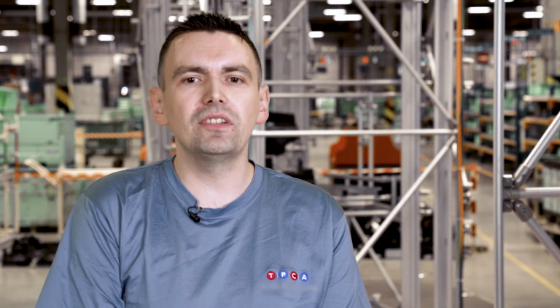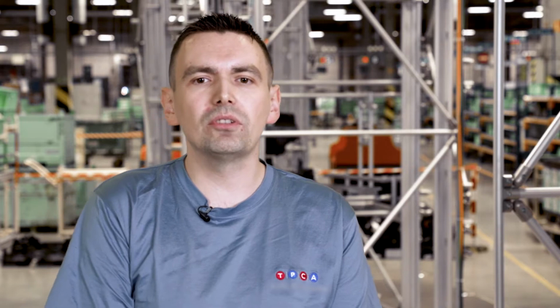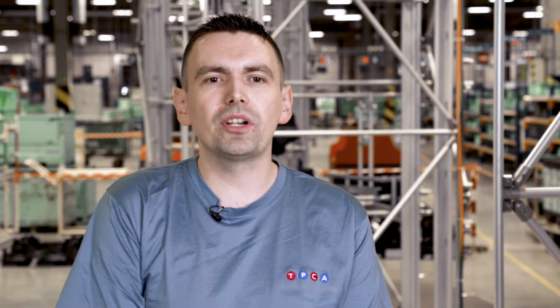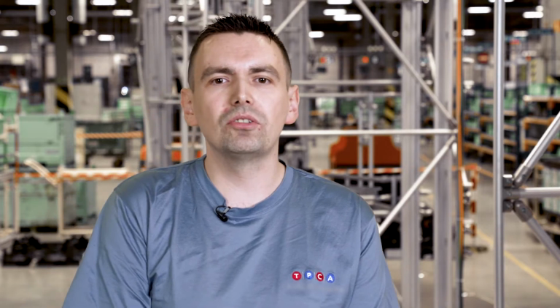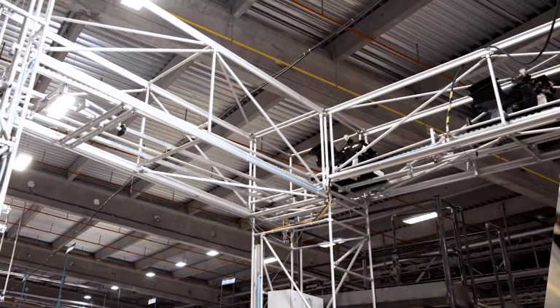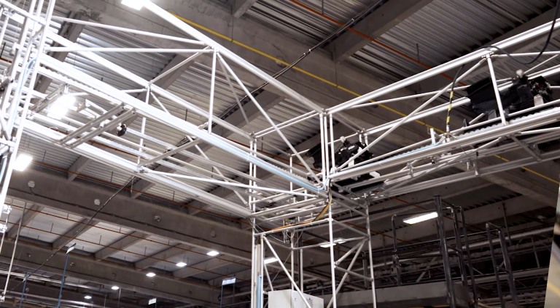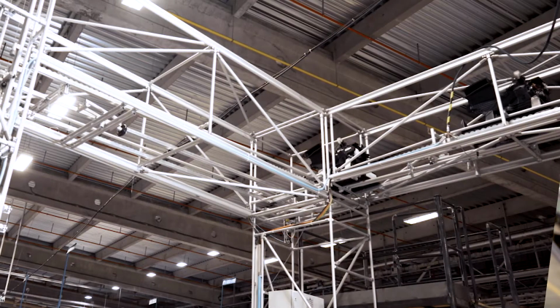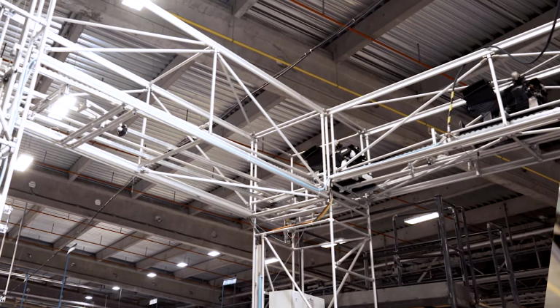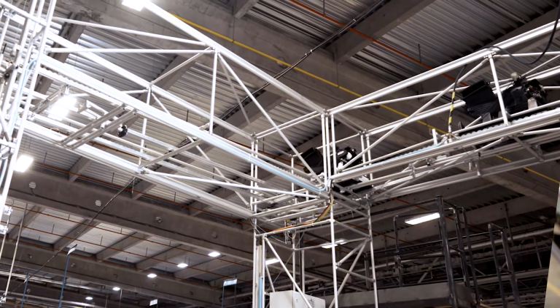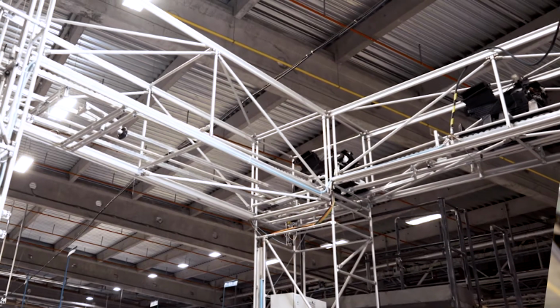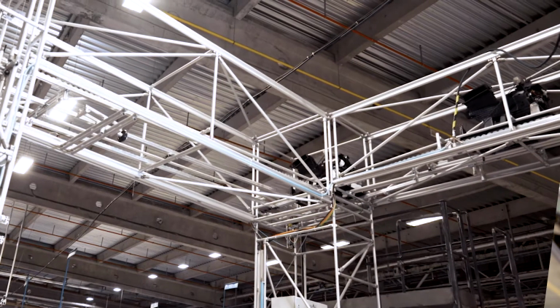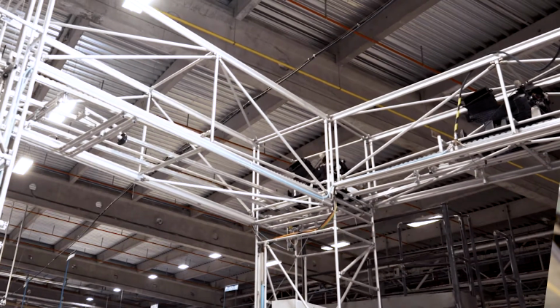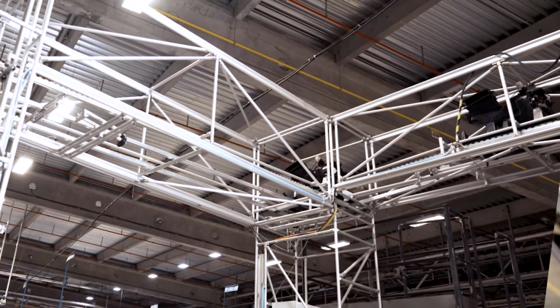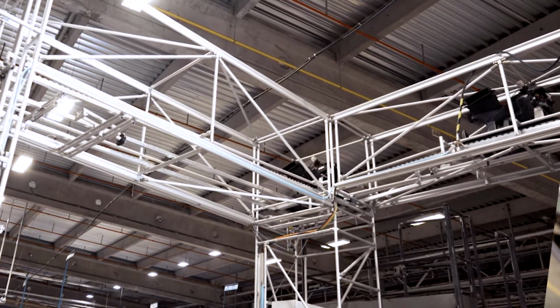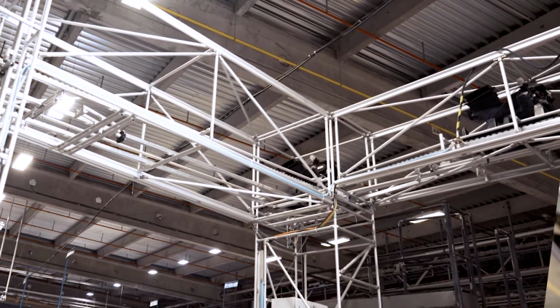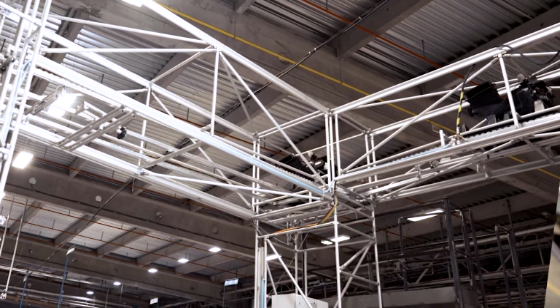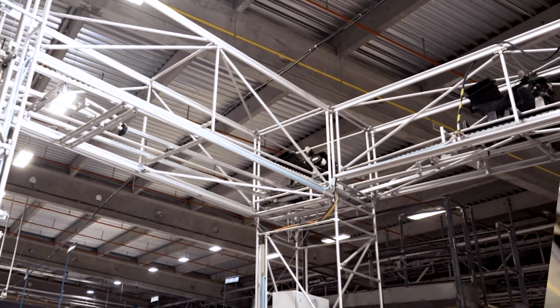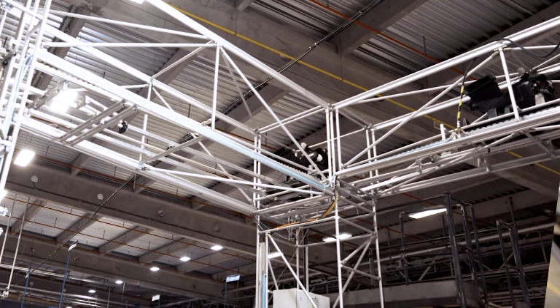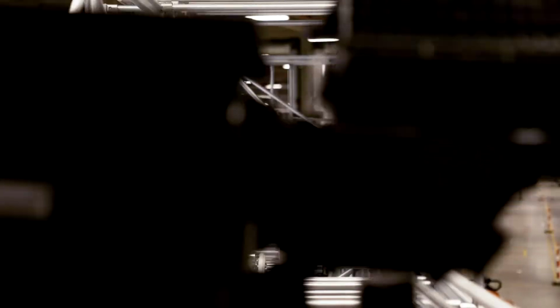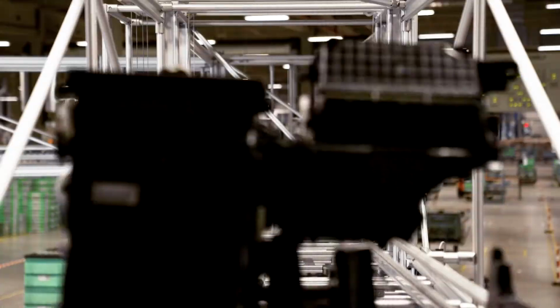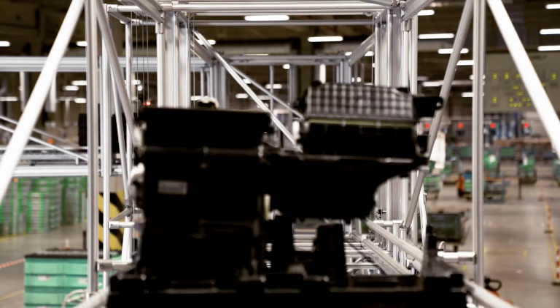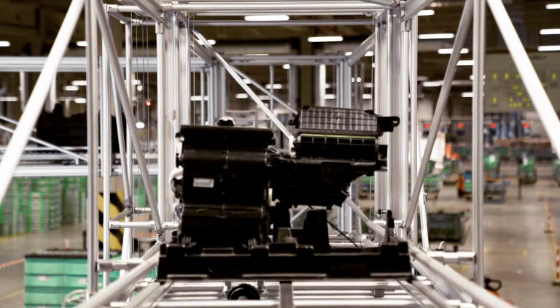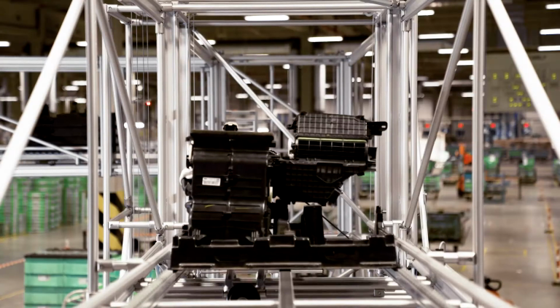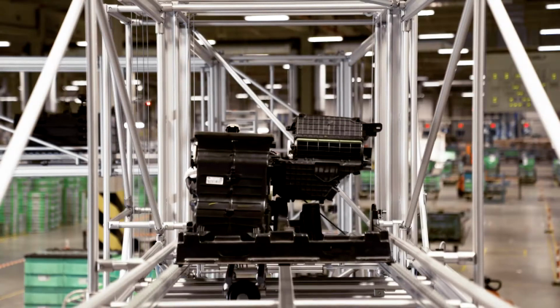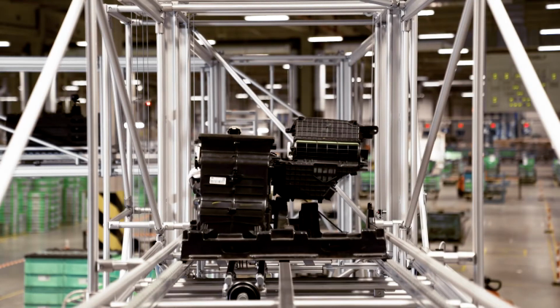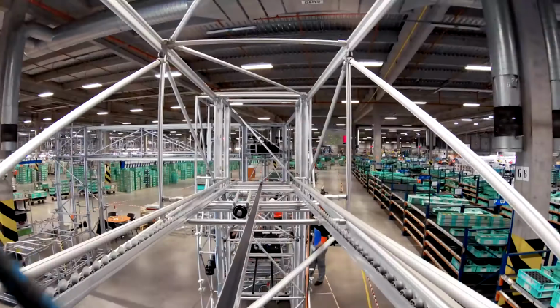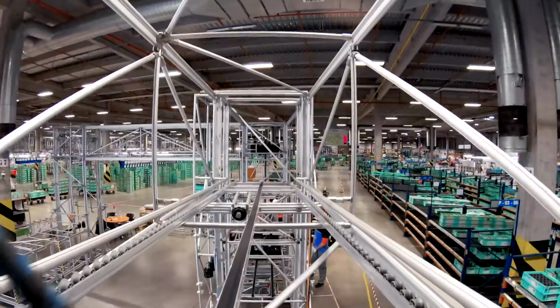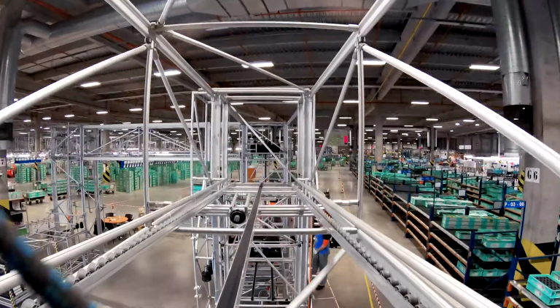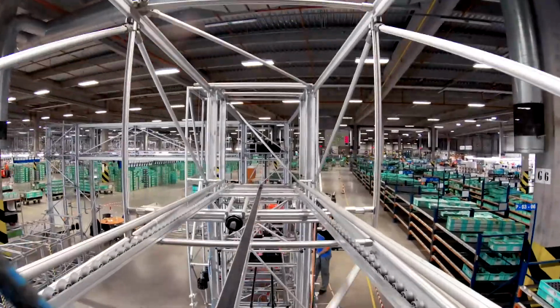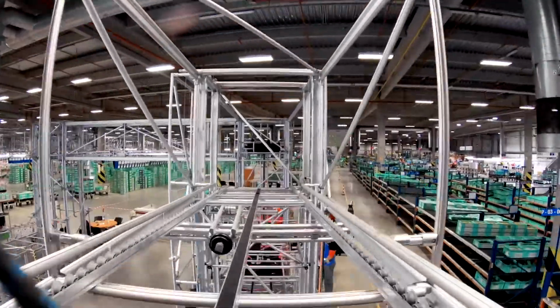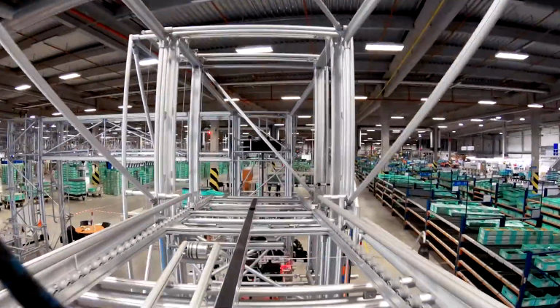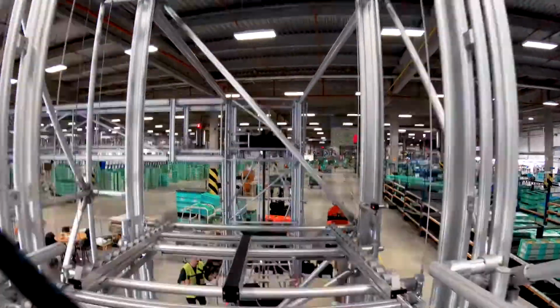The major technical challenges included the changing direction of travel of the pallets at one point and the stacking of the empty pallets.